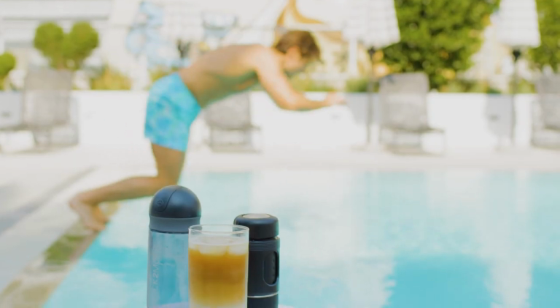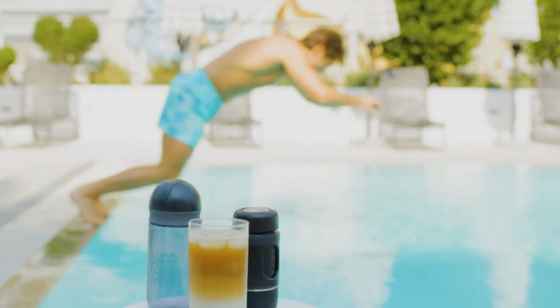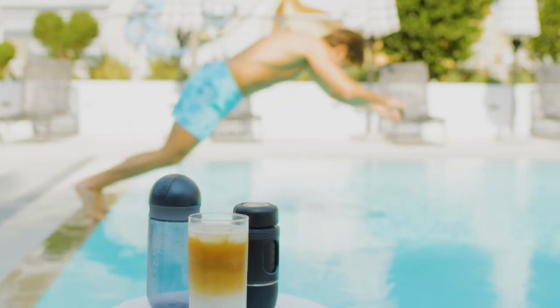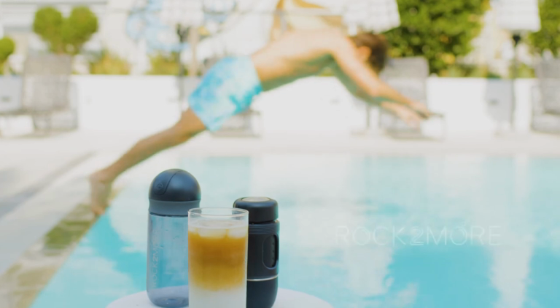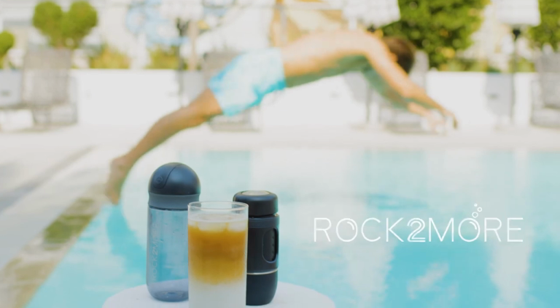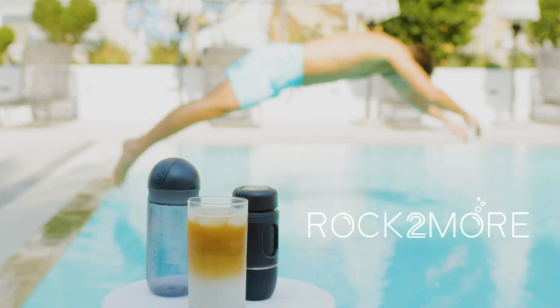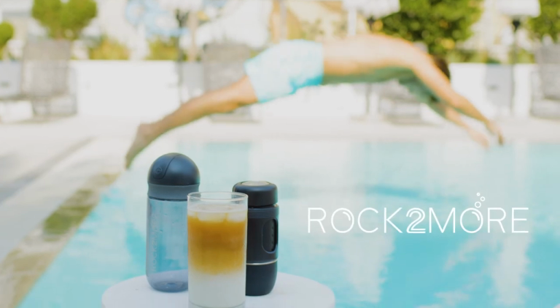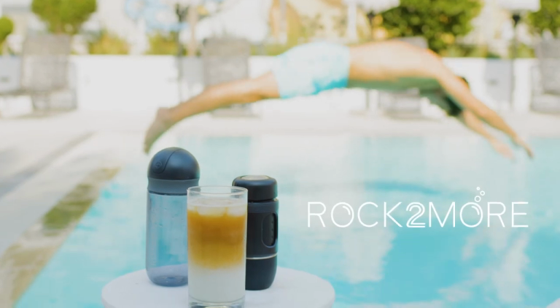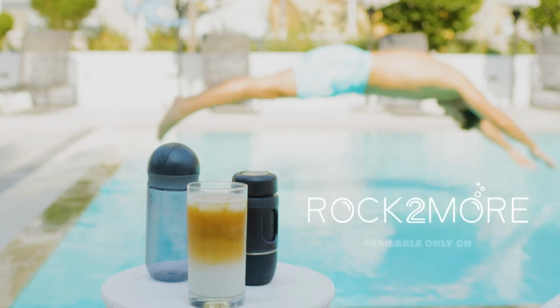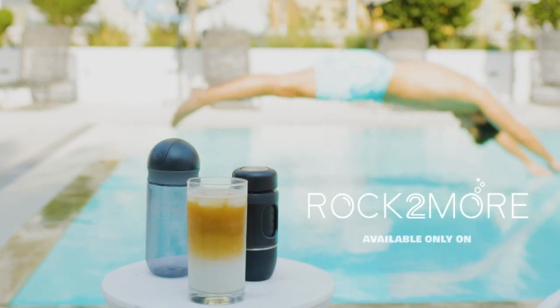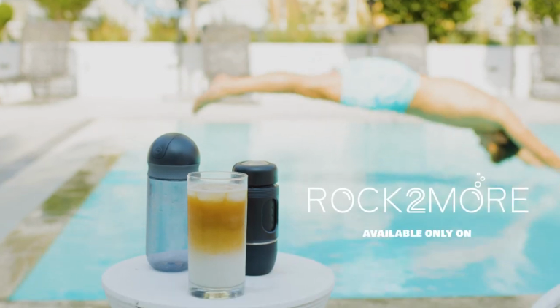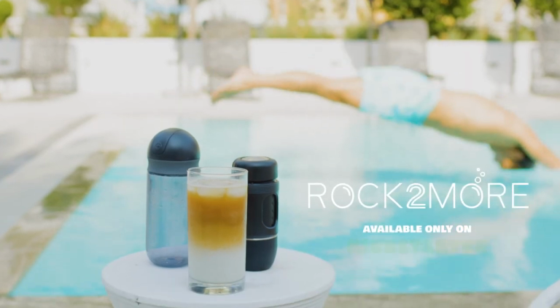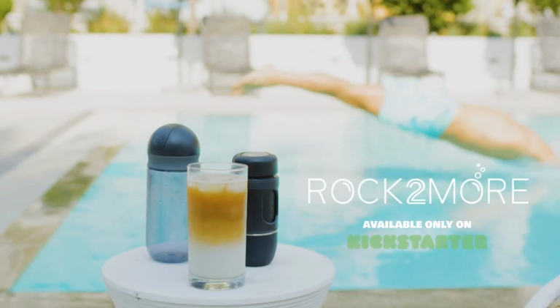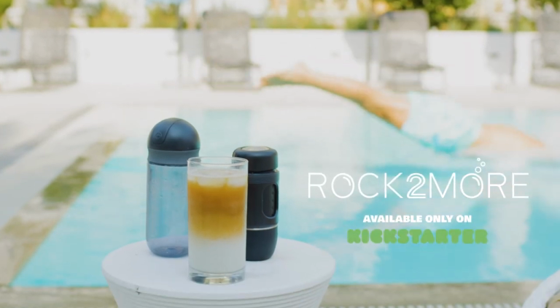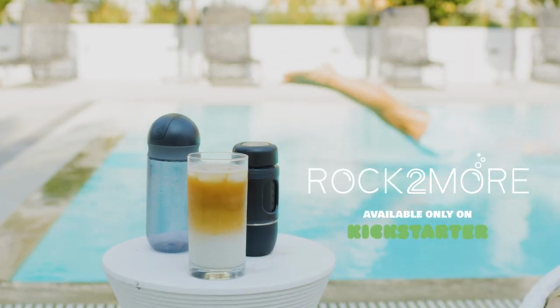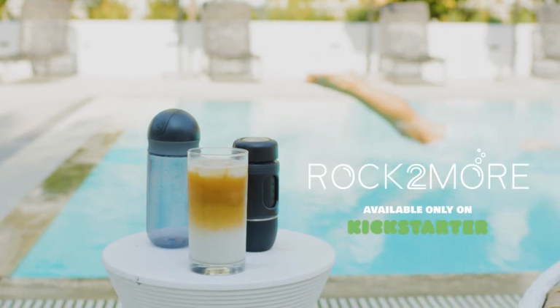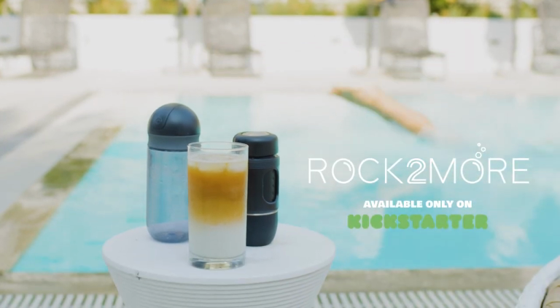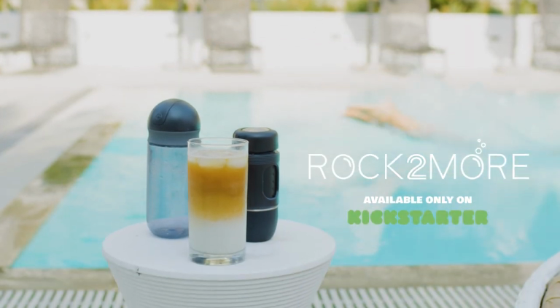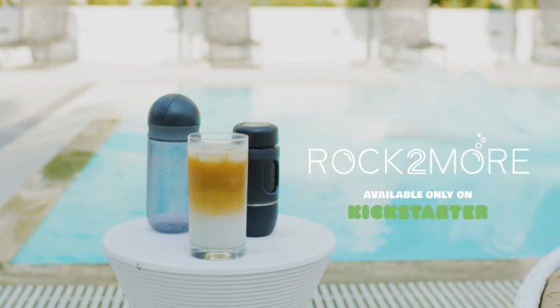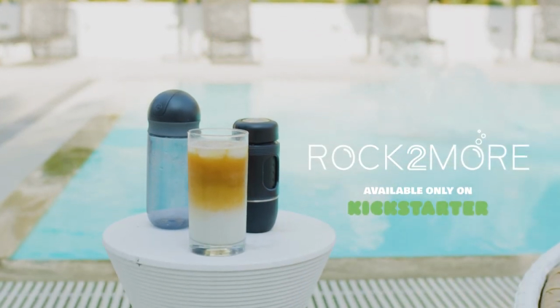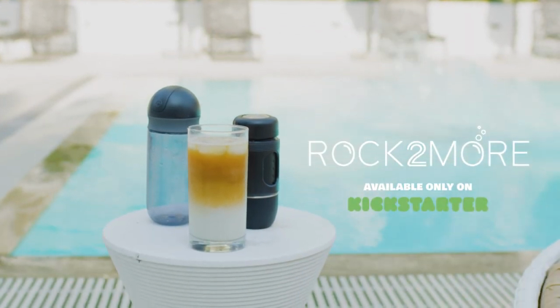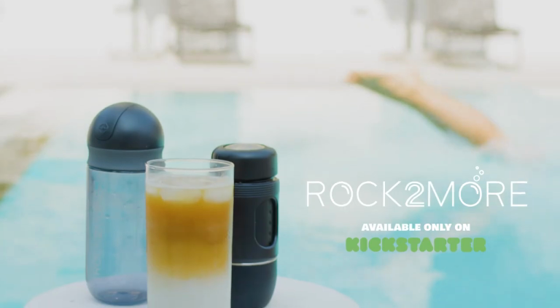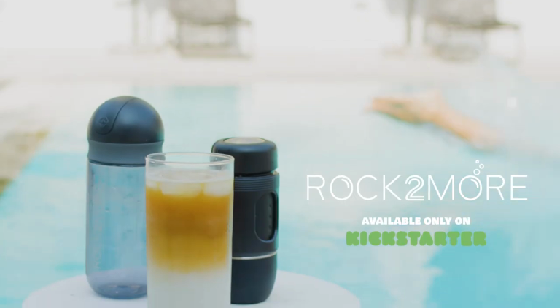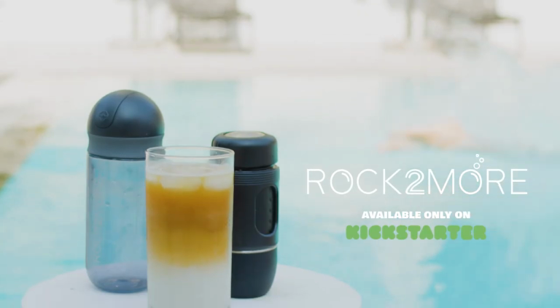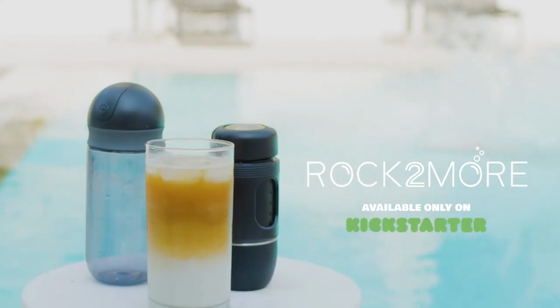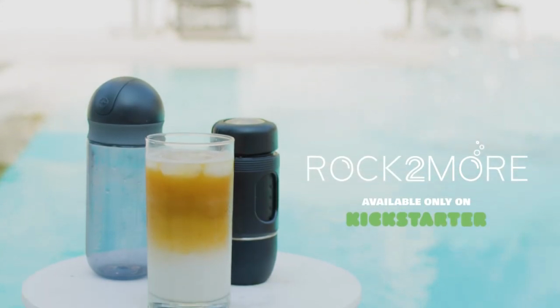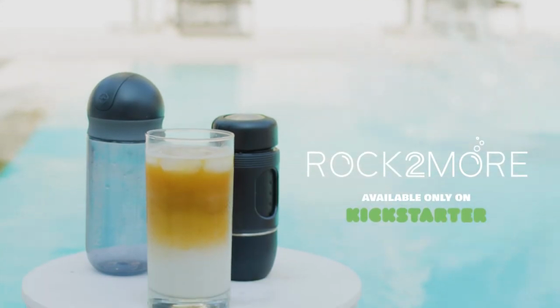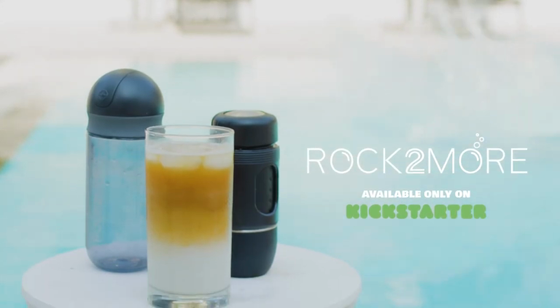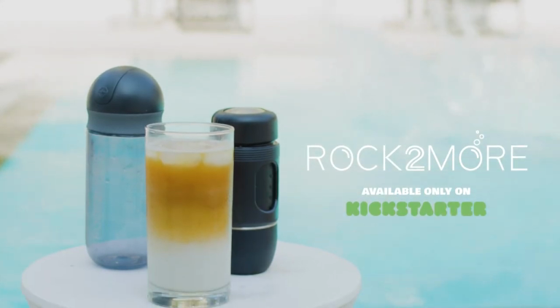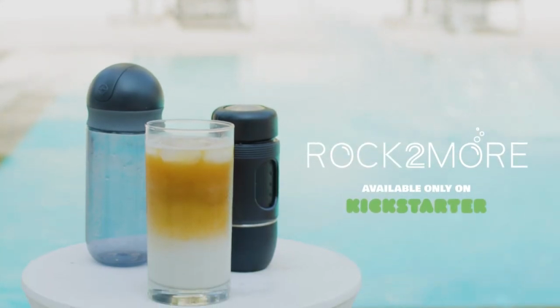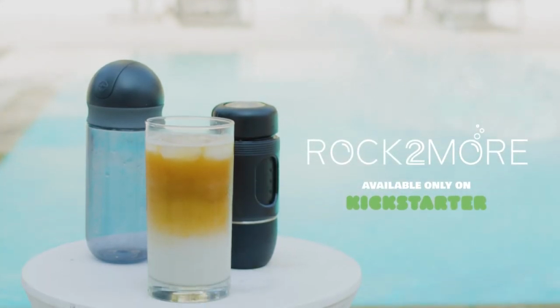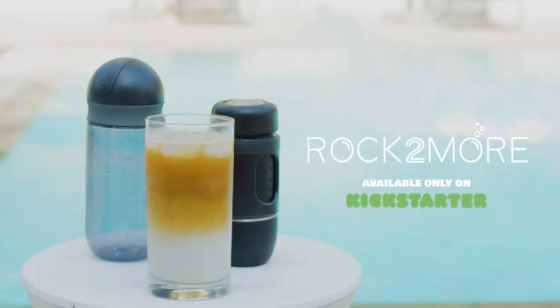Small and portable design. Enjoy a cup of latte, mixed drinks and foods anywhere. Rock 2 More. Find happiness anywhere.